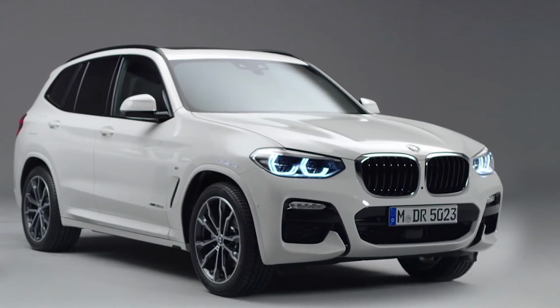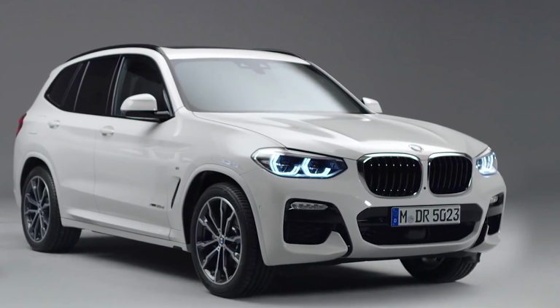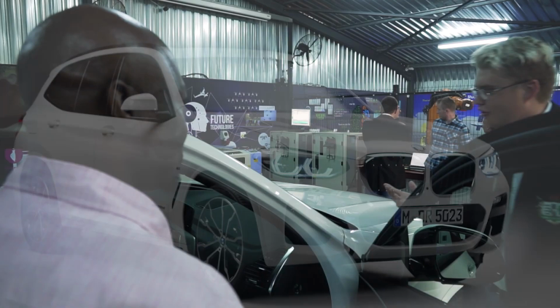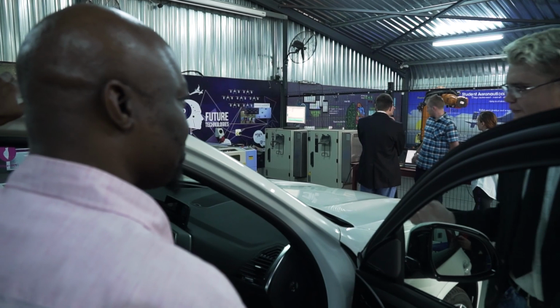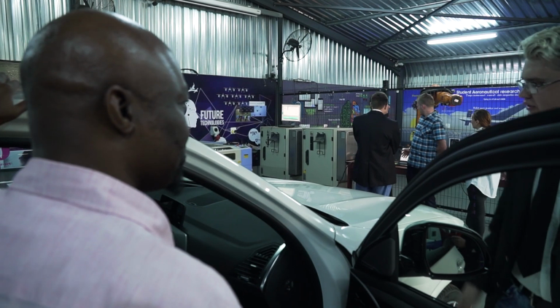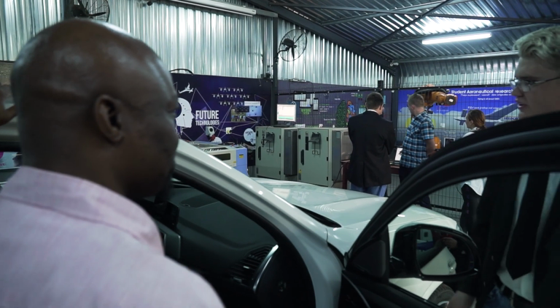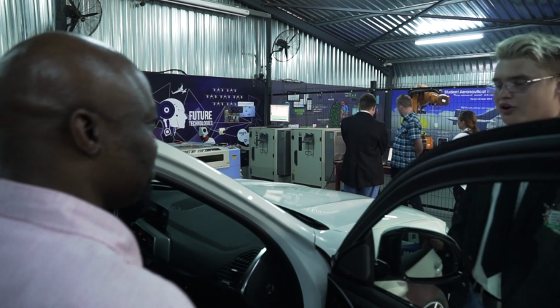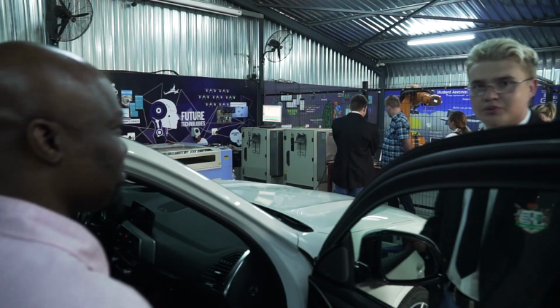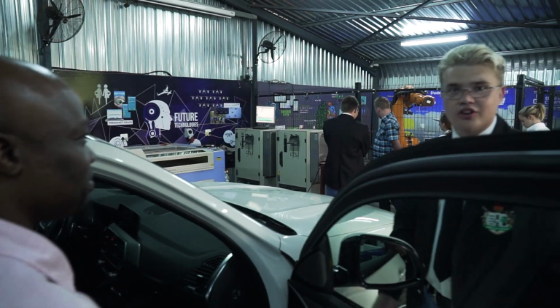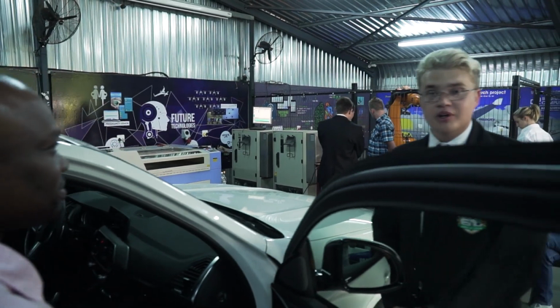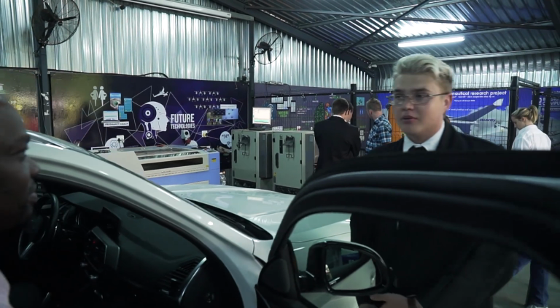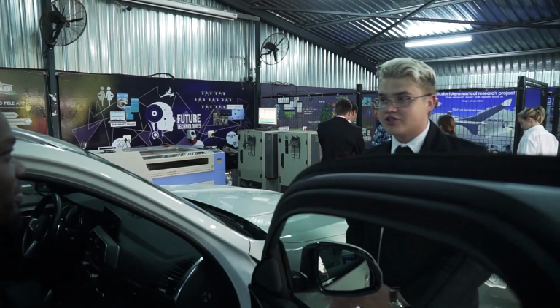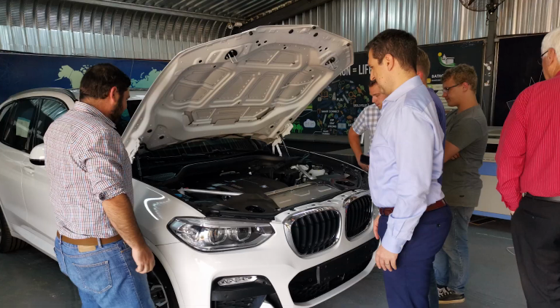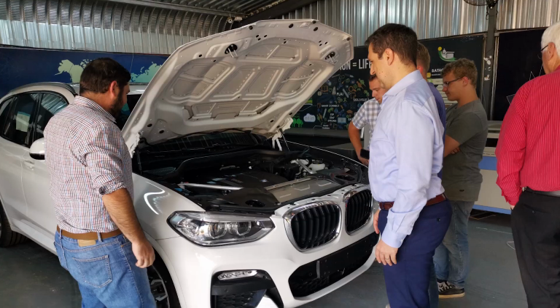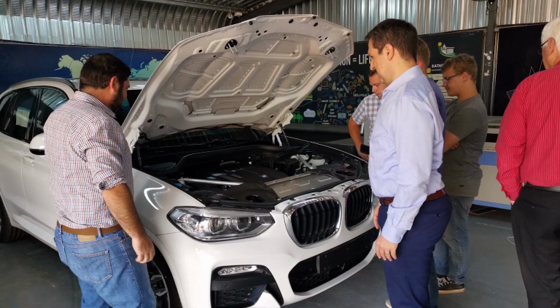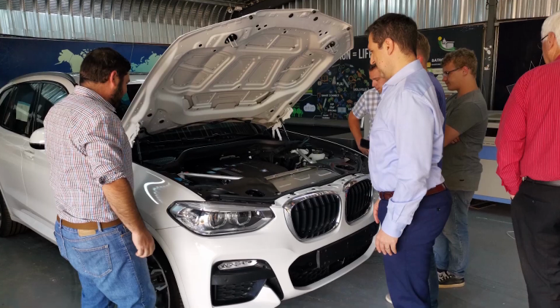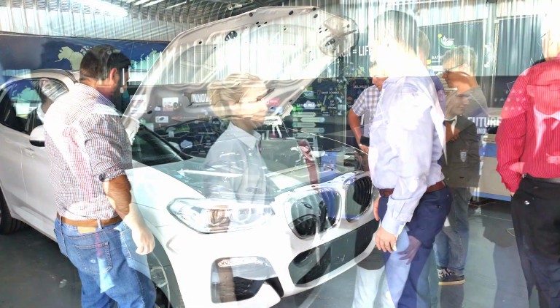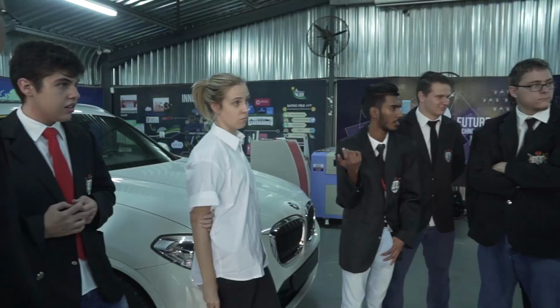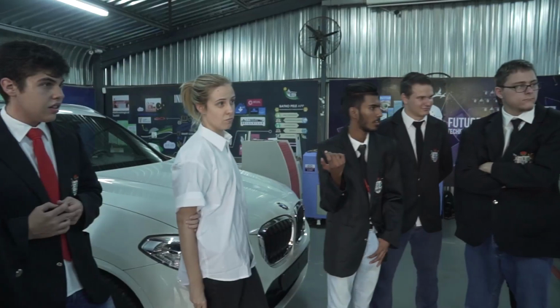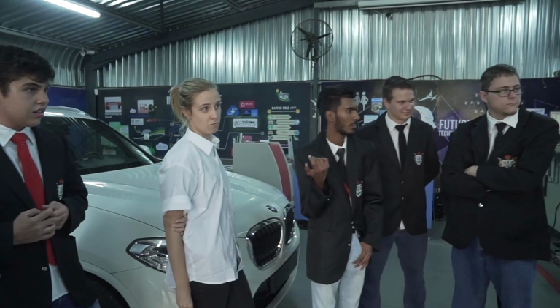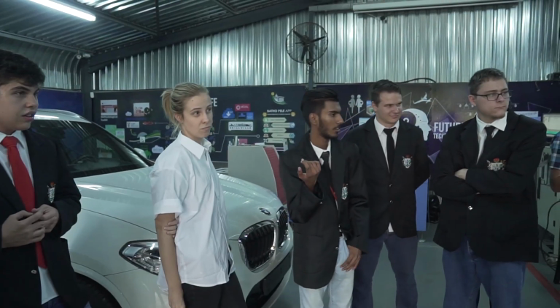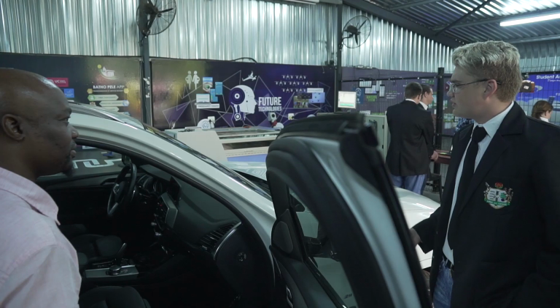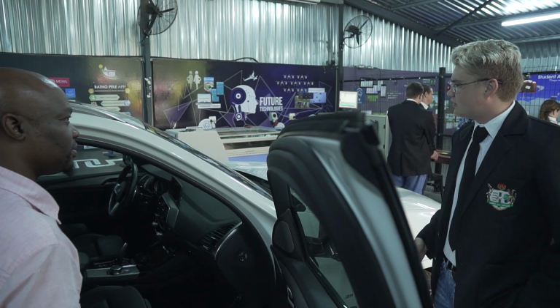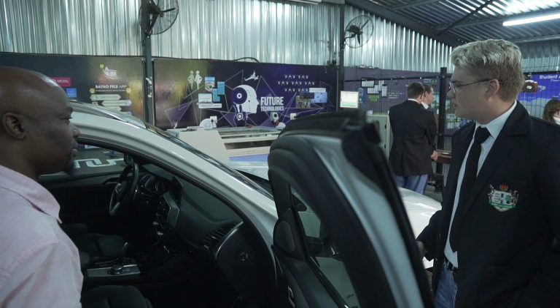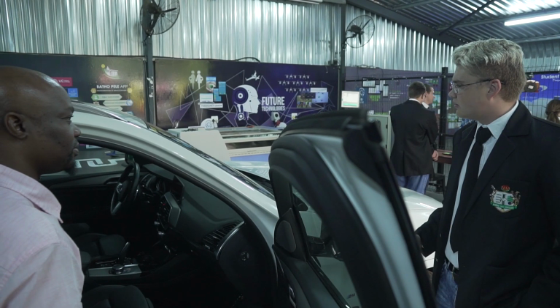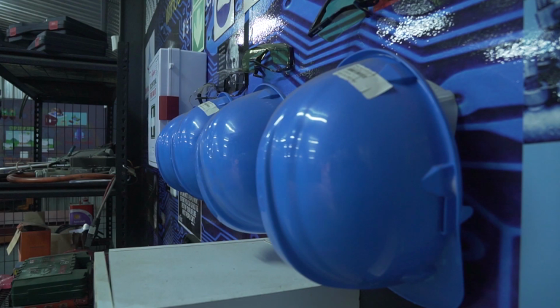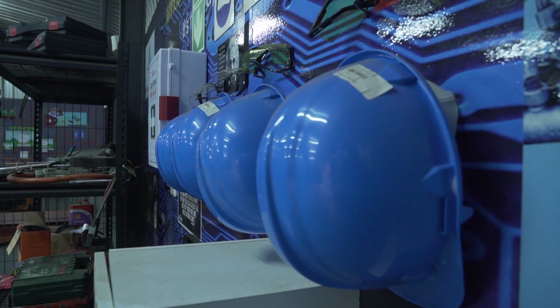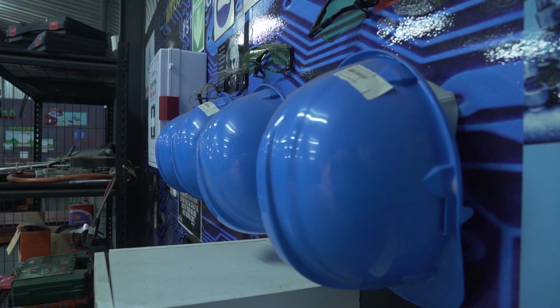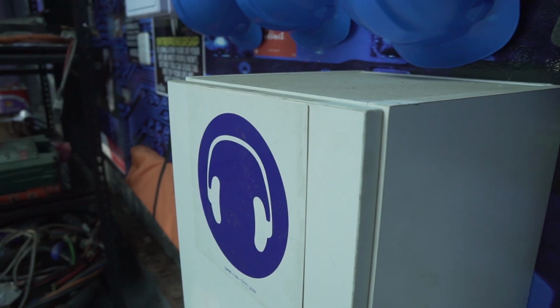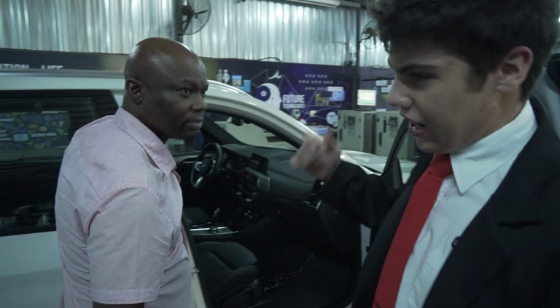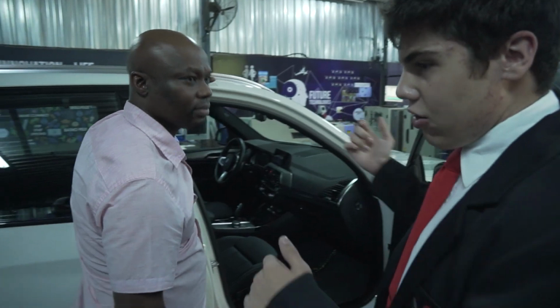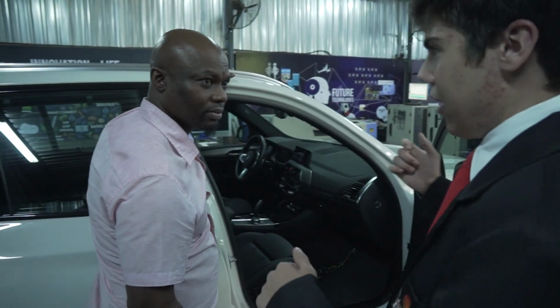This car is a concept car that BMW sent us to use our innovation to do a few features.